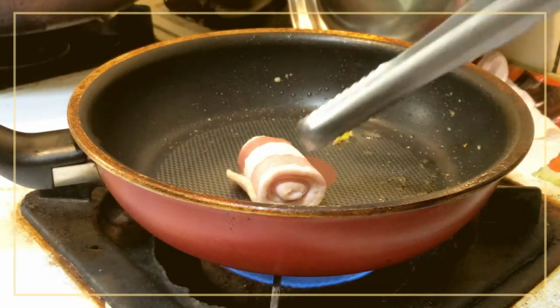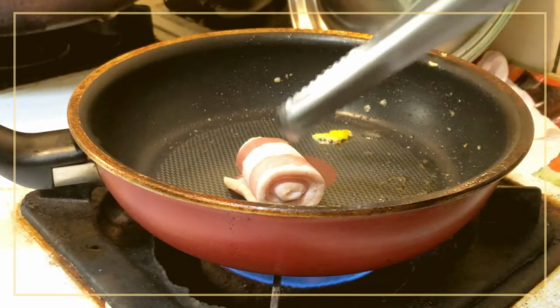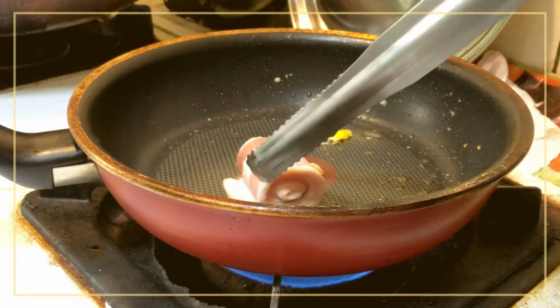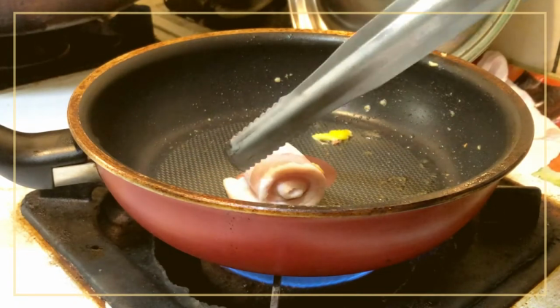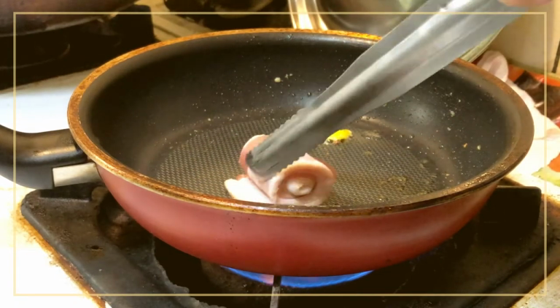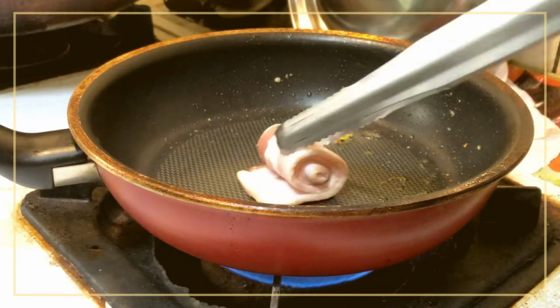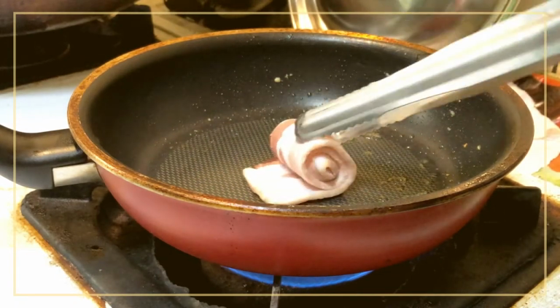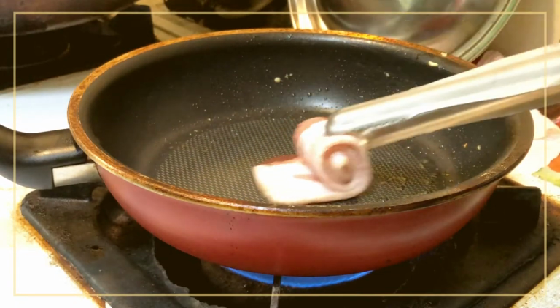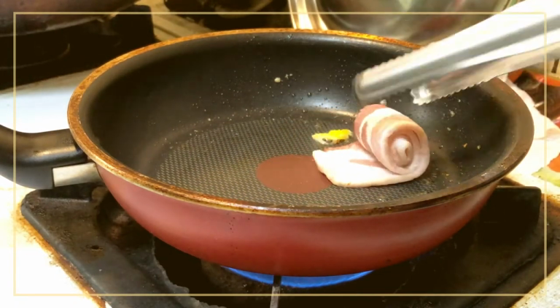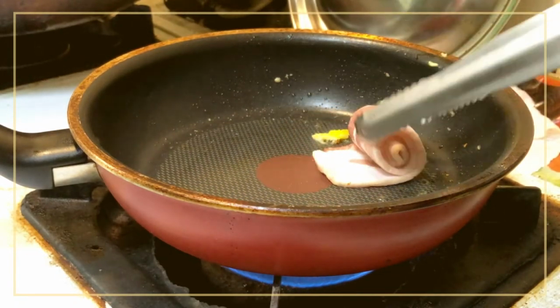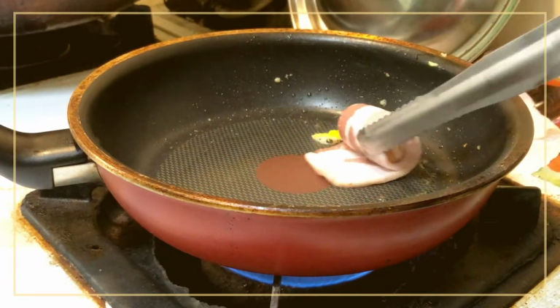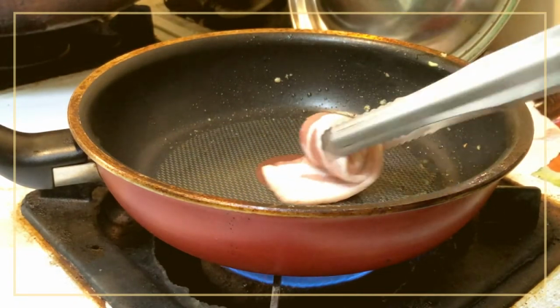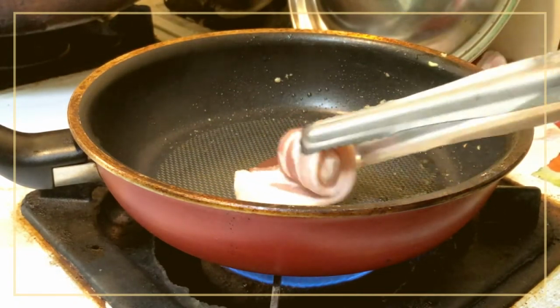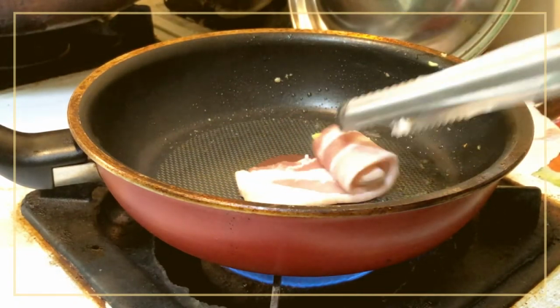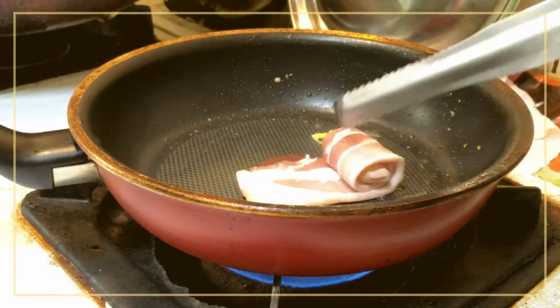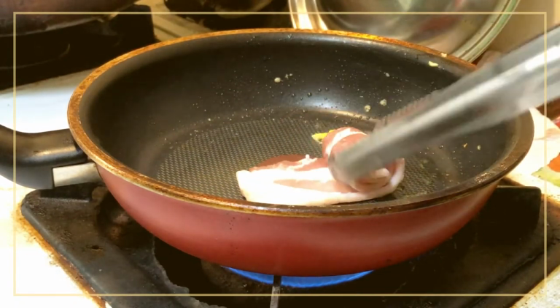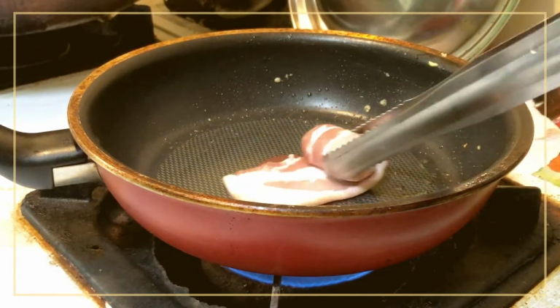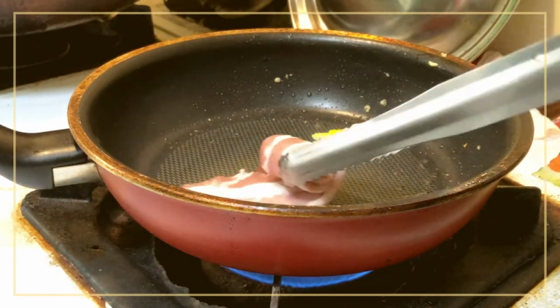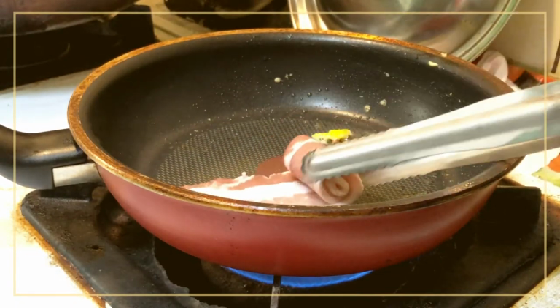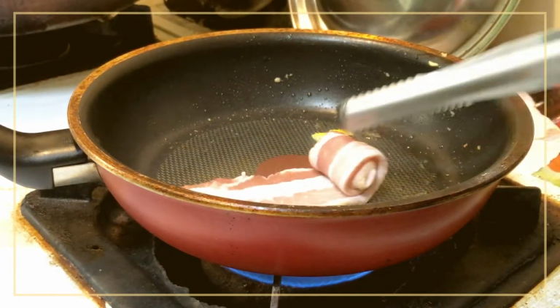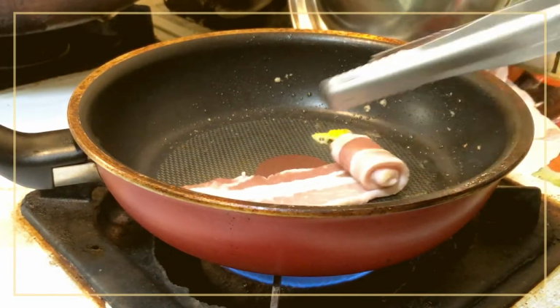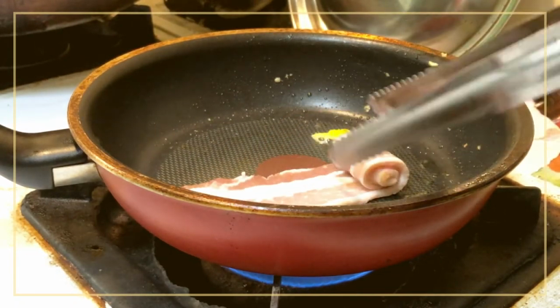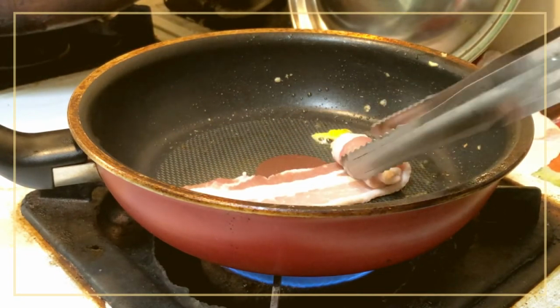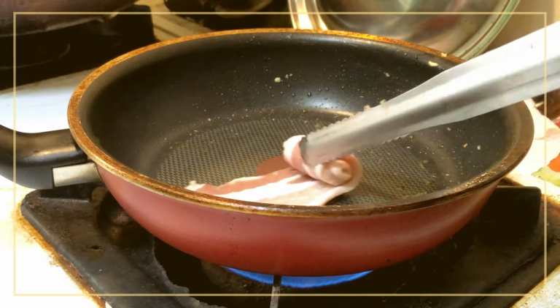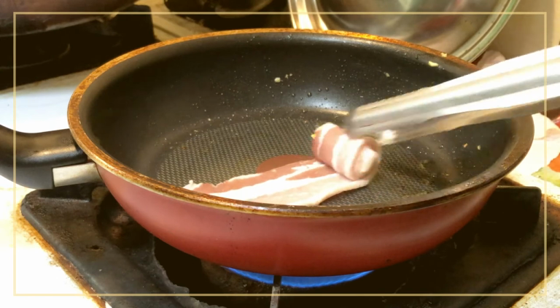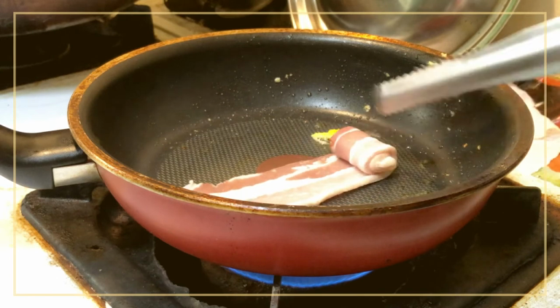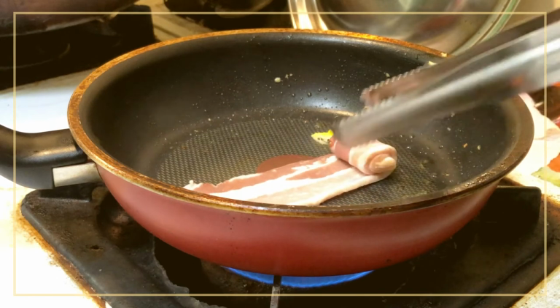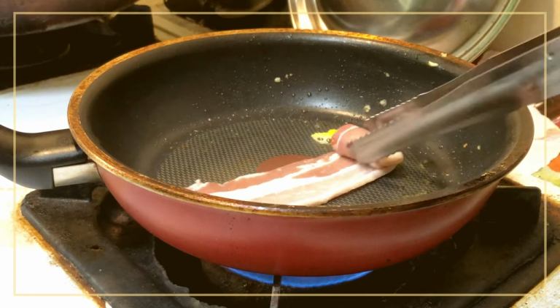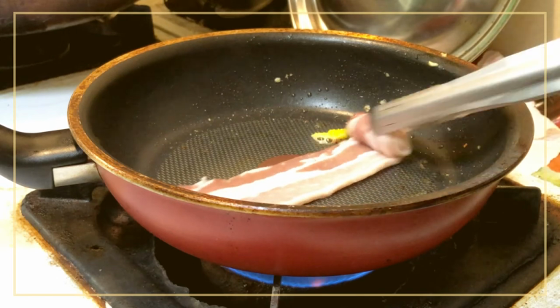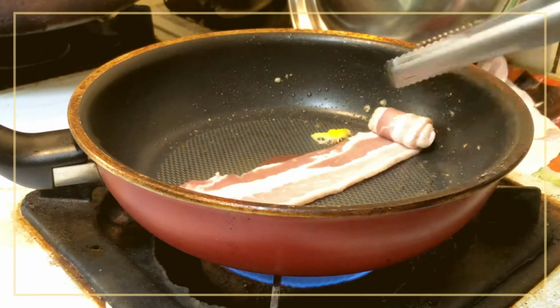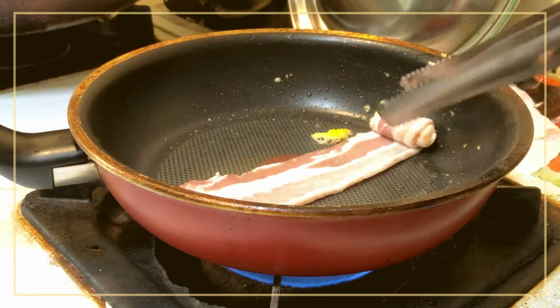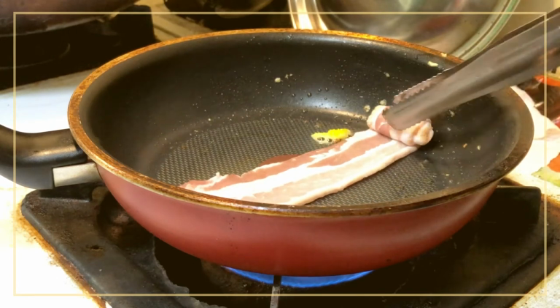We take the corn to fill the corn, and we stir the corn.